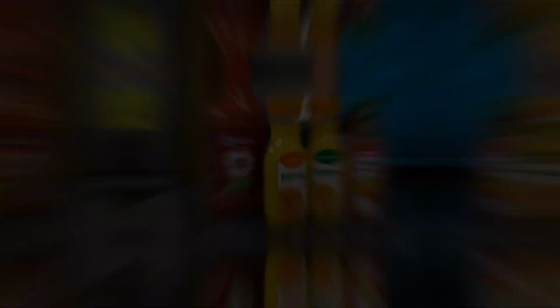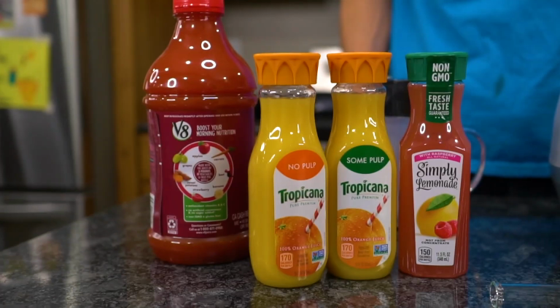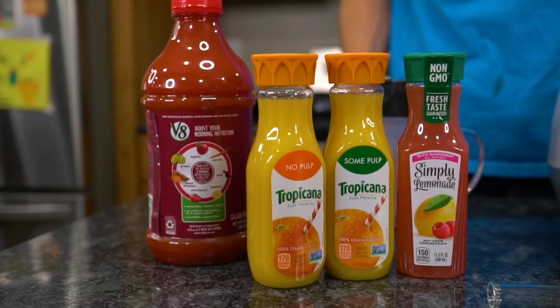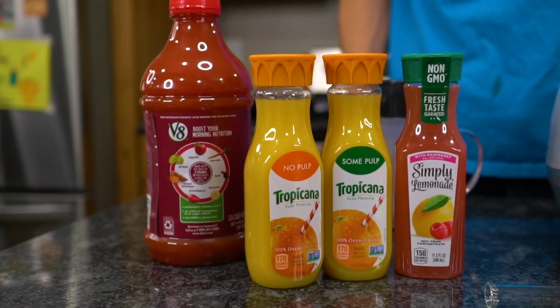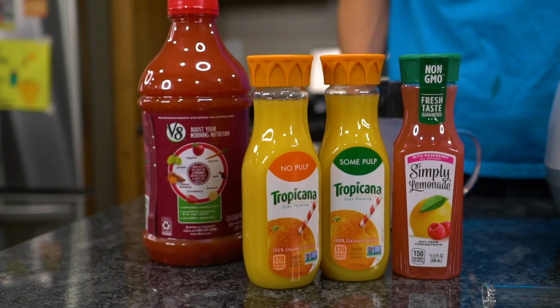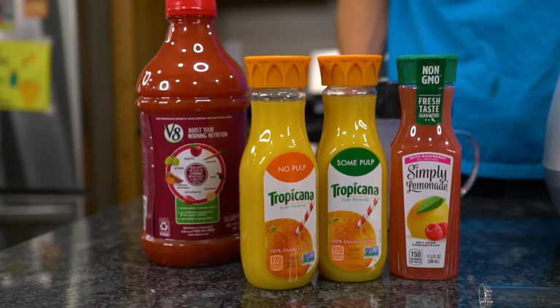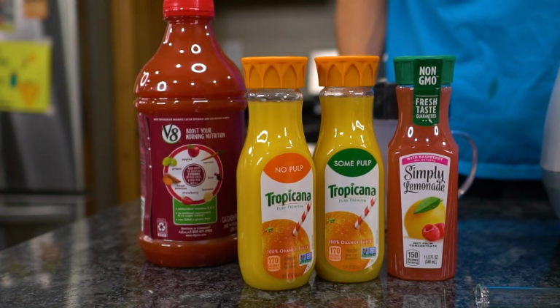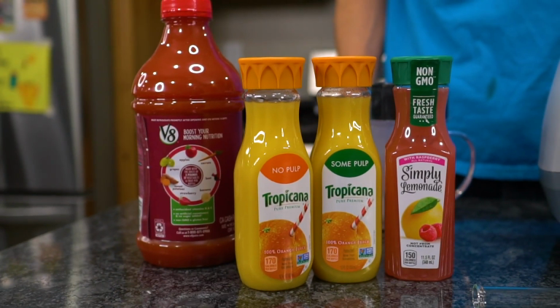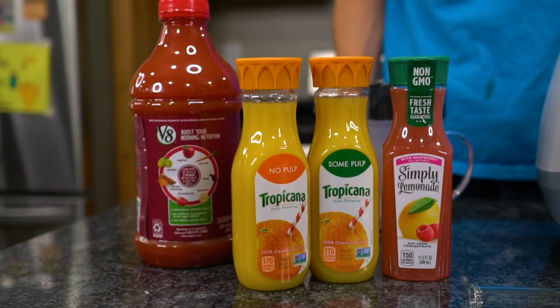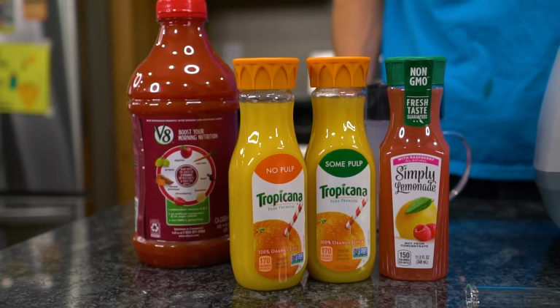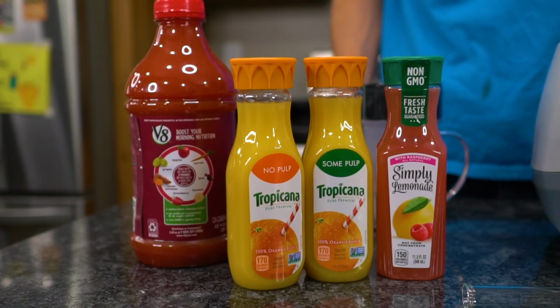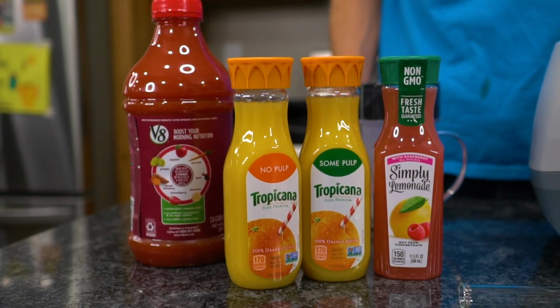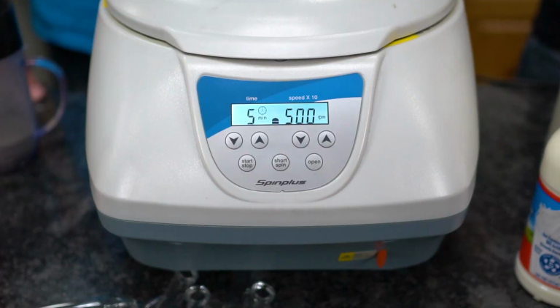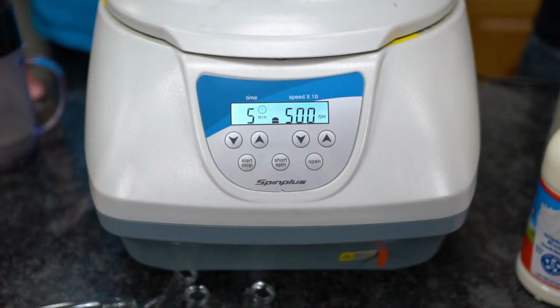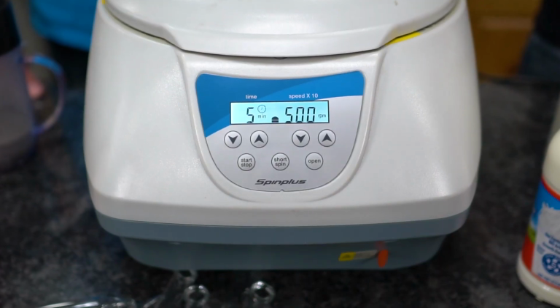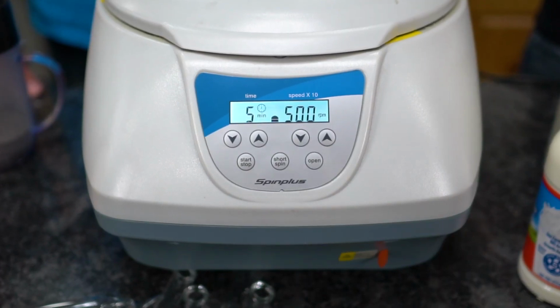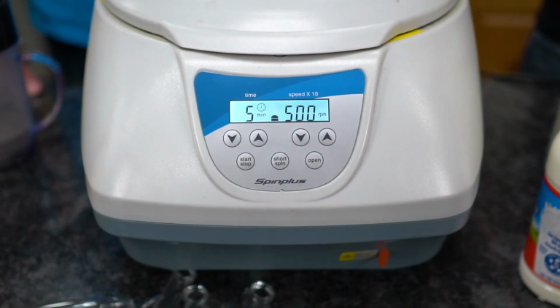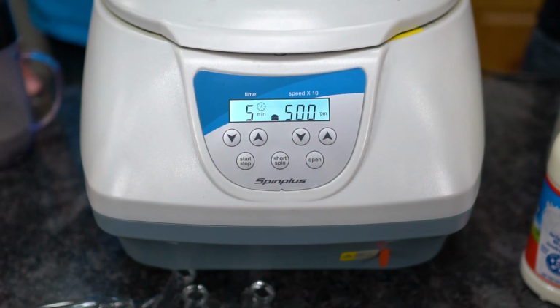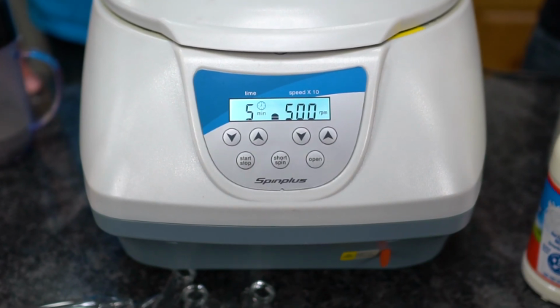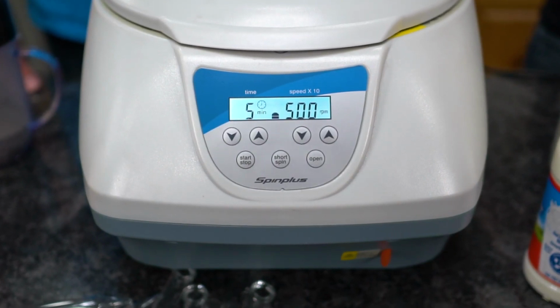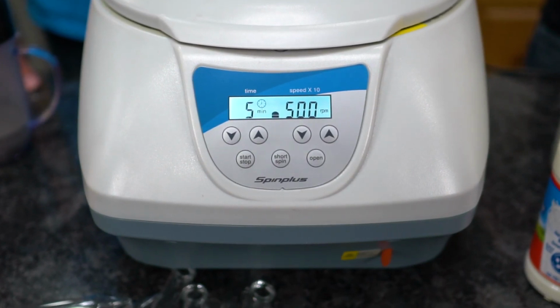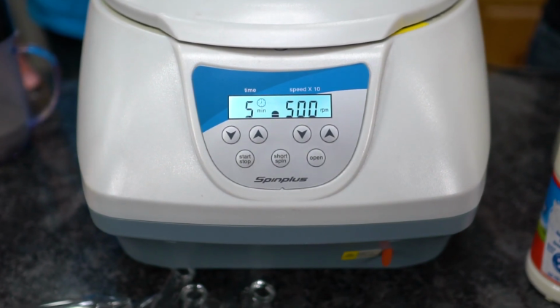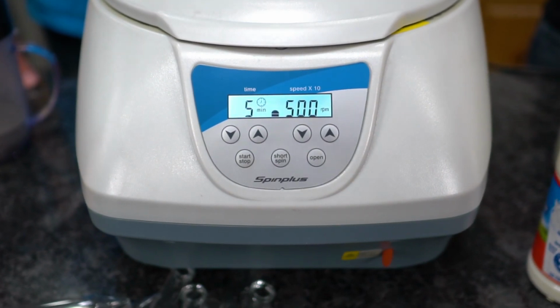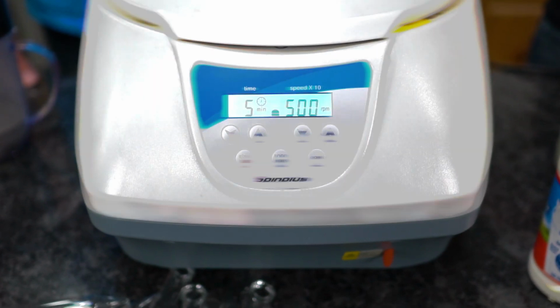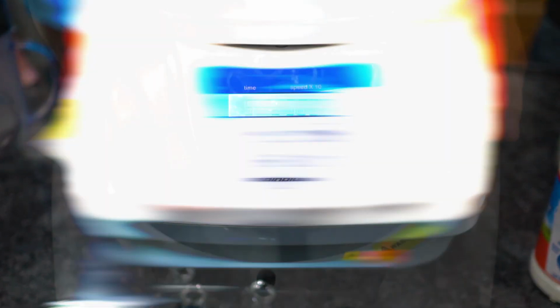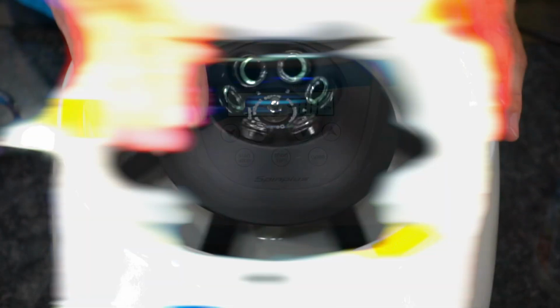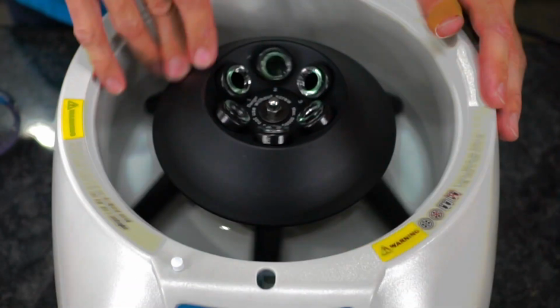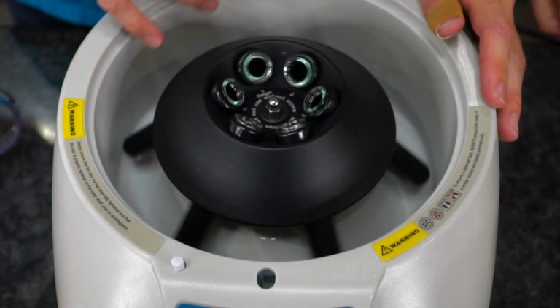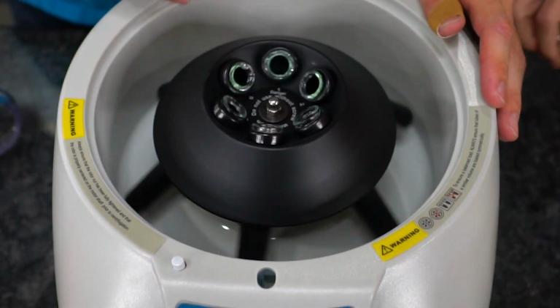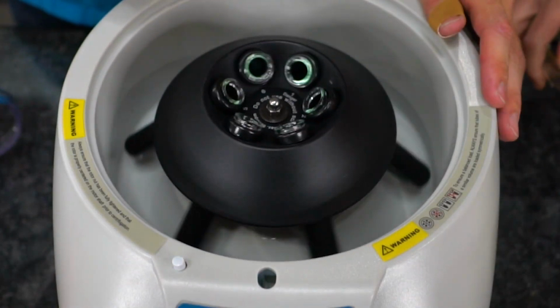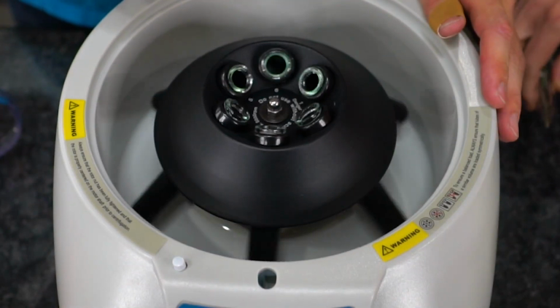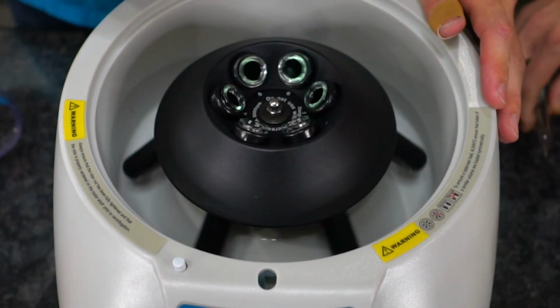In today's video, we've got several different liquids that we're going to put into a centrifuge and spin around at several thousand RPM.